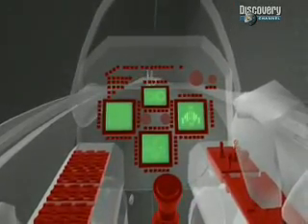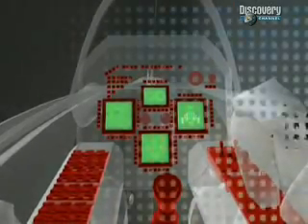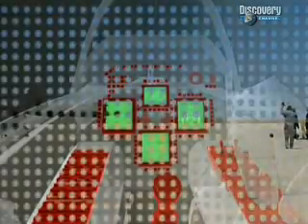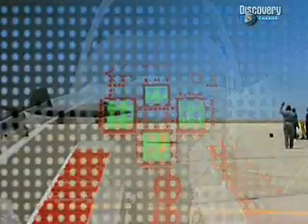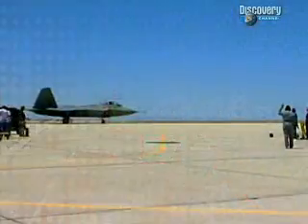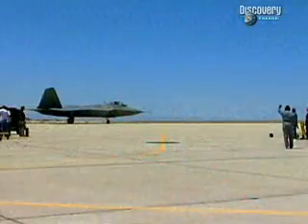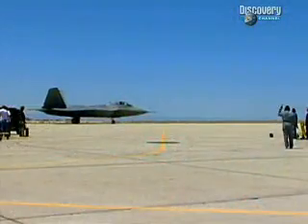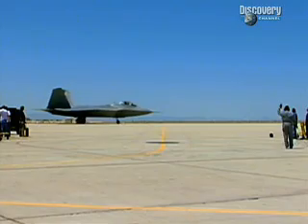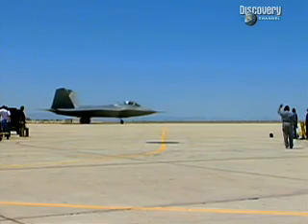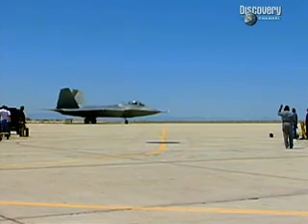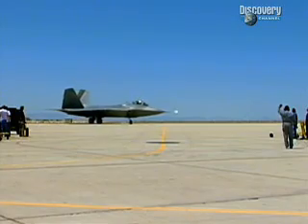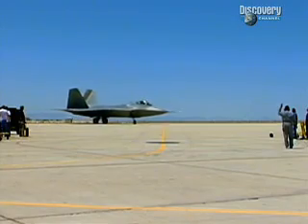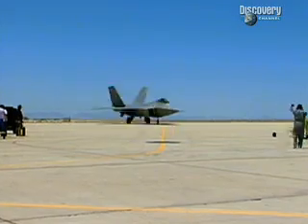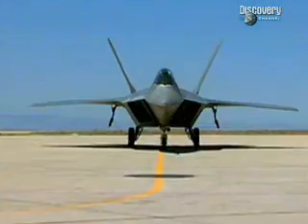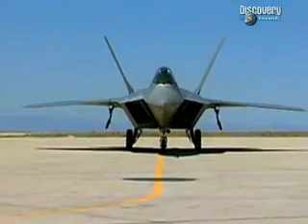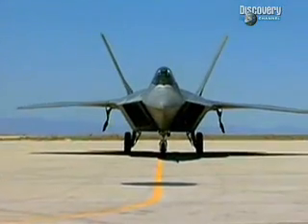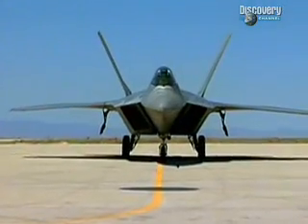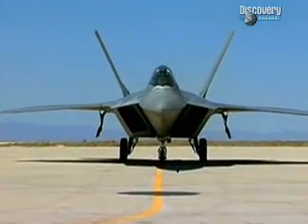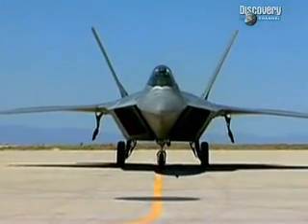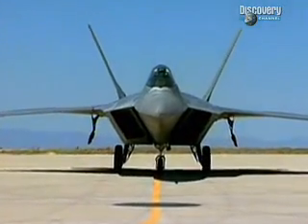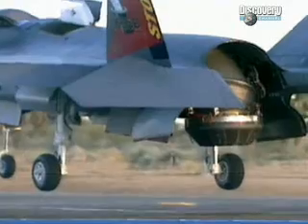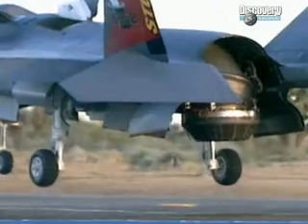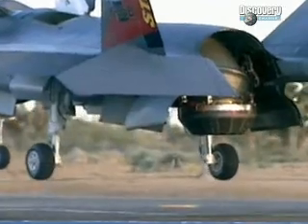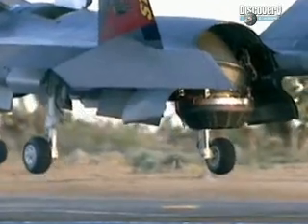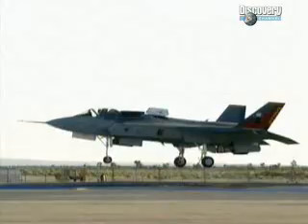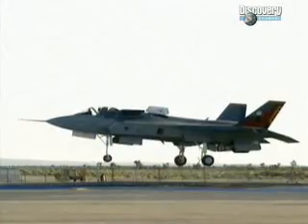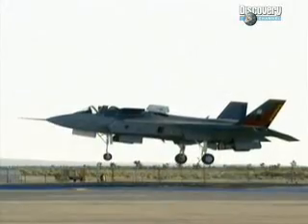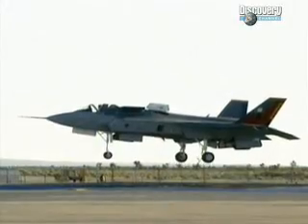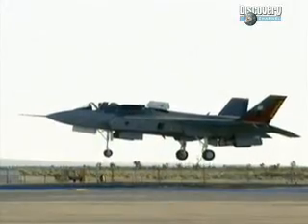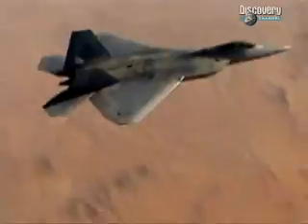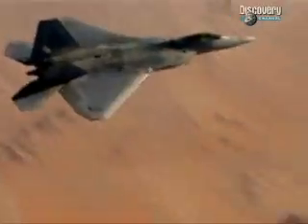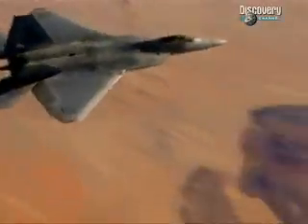The cockpit has truly become the nerve center of the fighter jet. But what next? Here is the new generation — the F-22 Raptor and the Joint Strike Fighter, JSF.